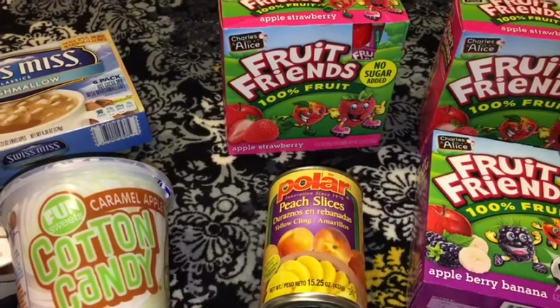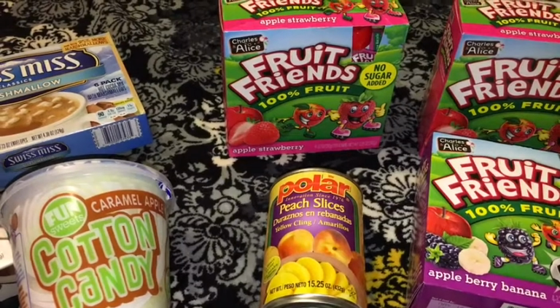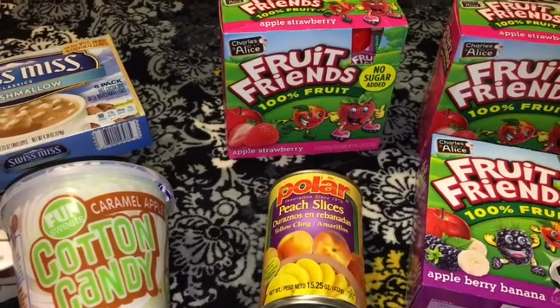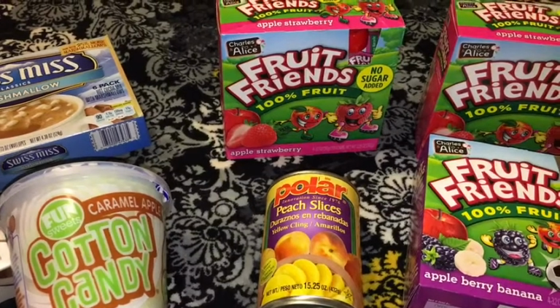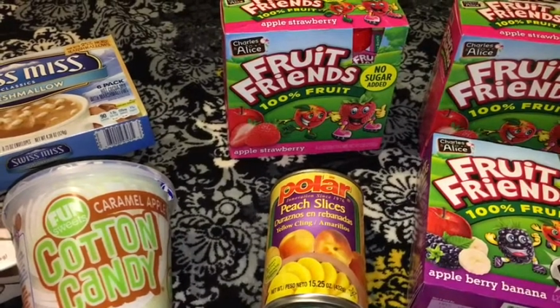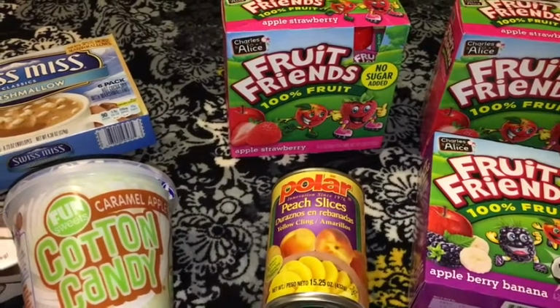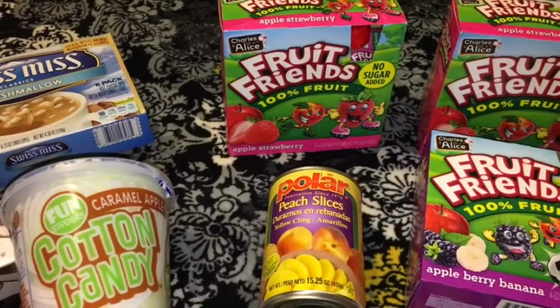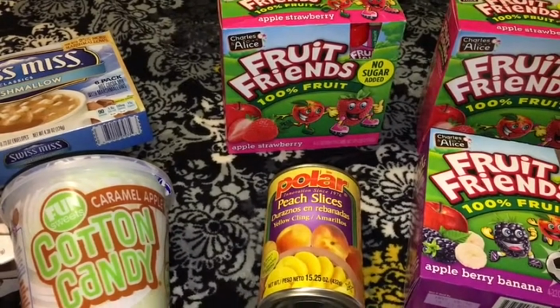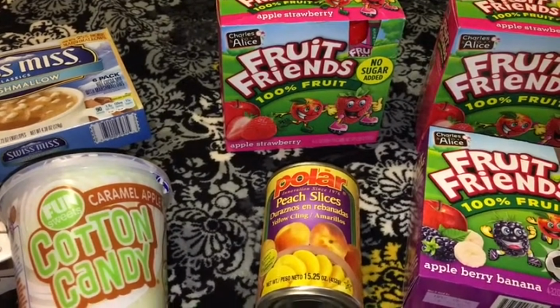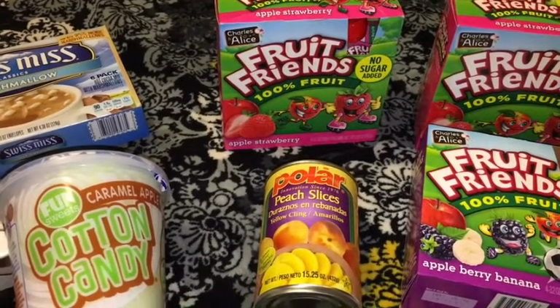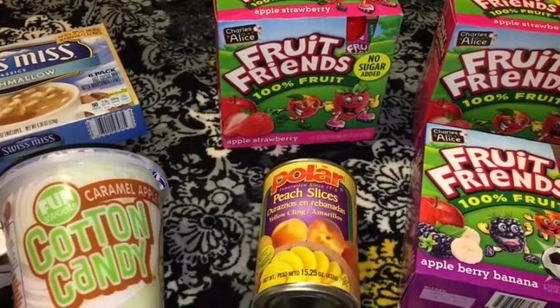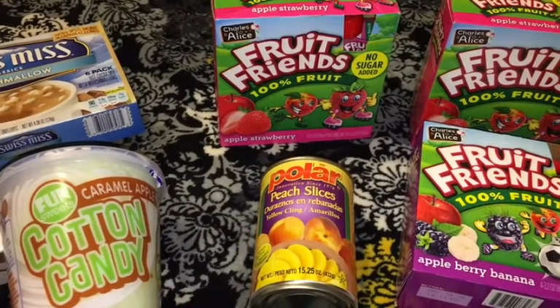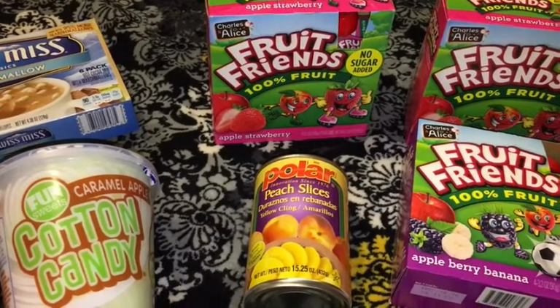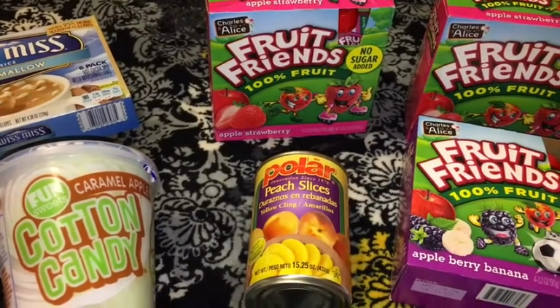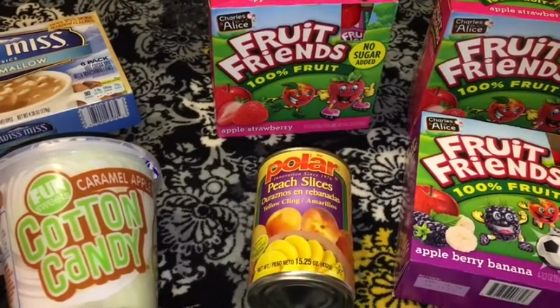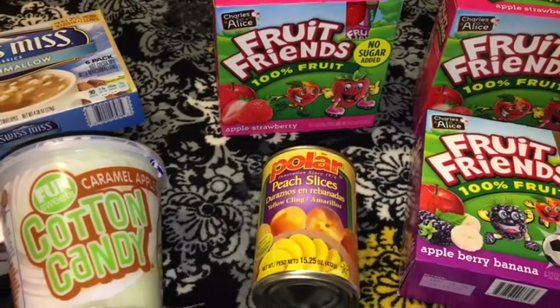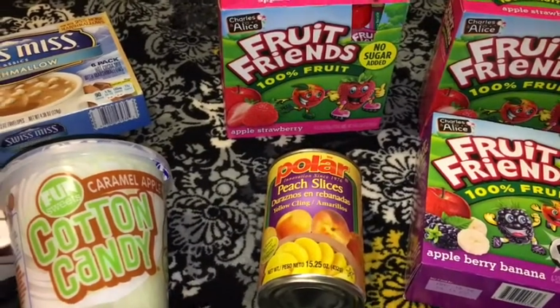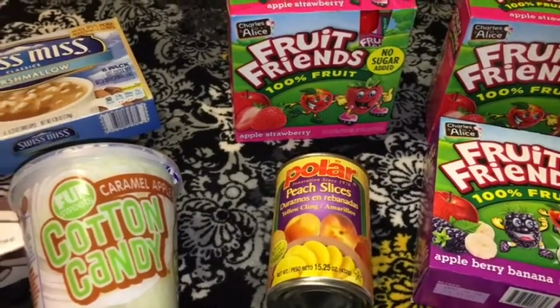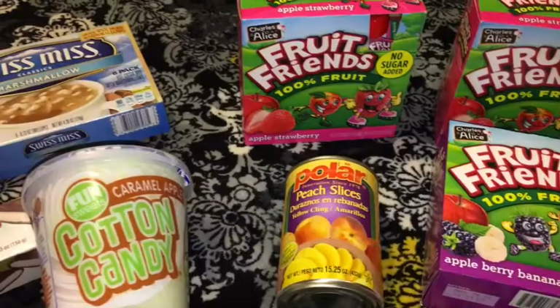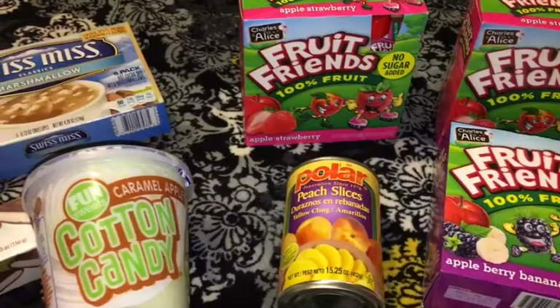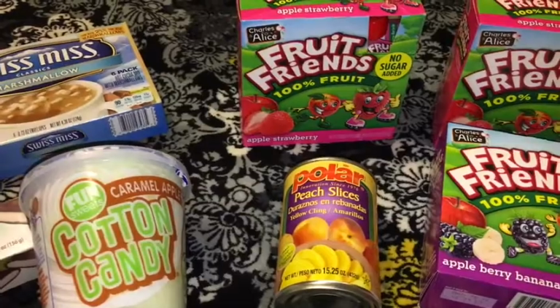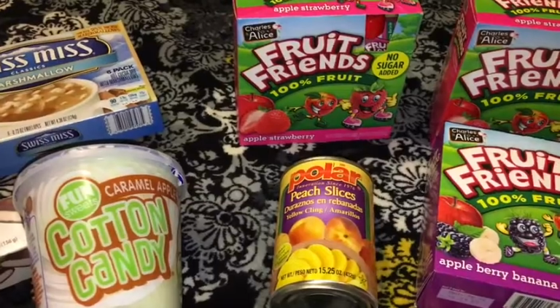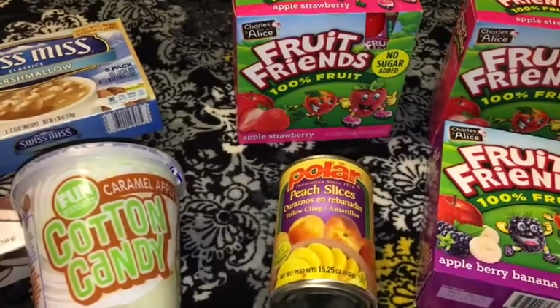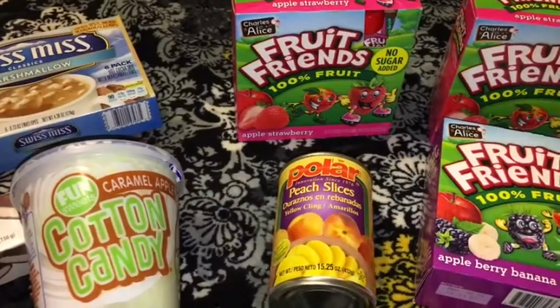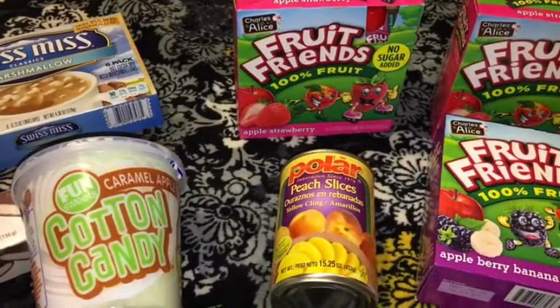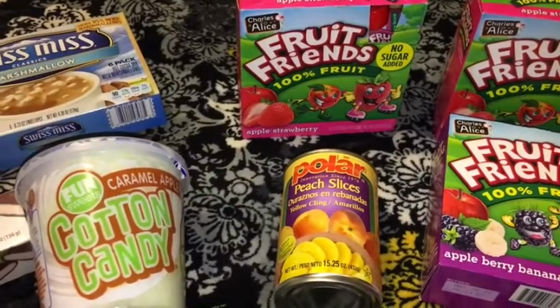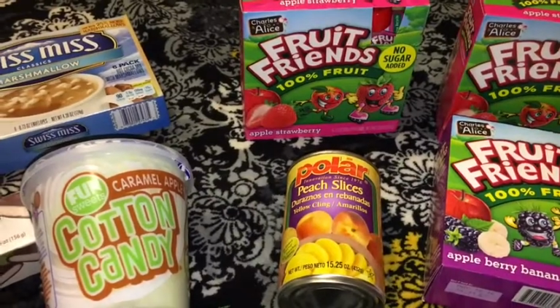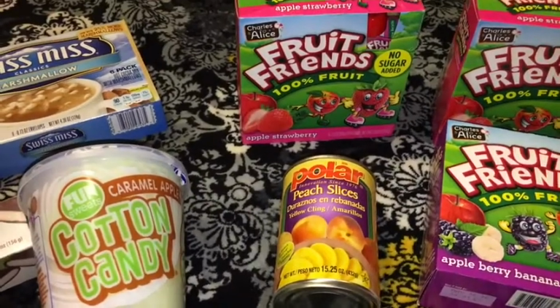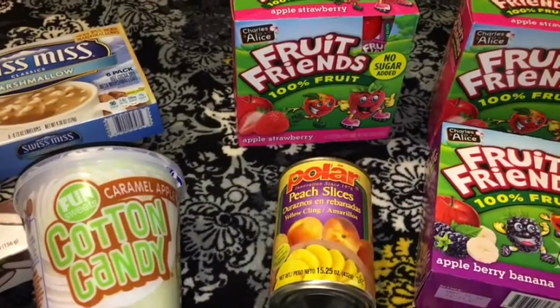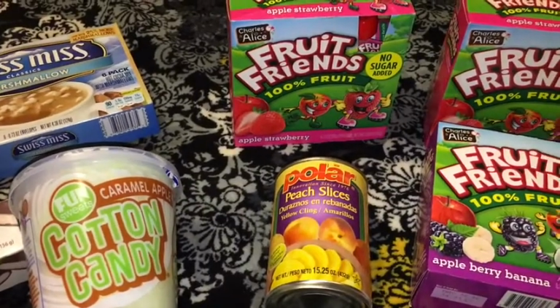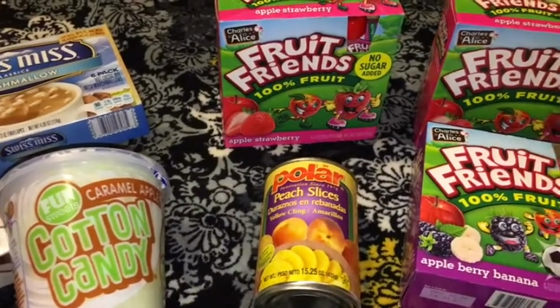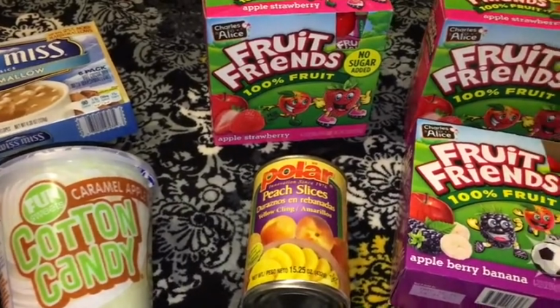Hi guys, I have a Dollar Tree haul I would like to share with you all, so let's get started.